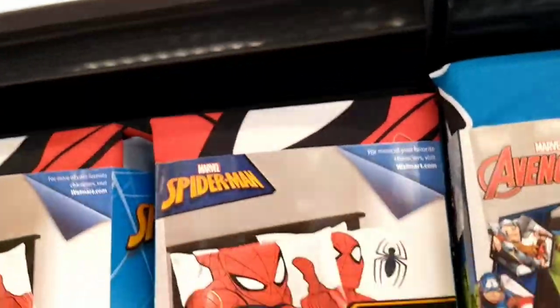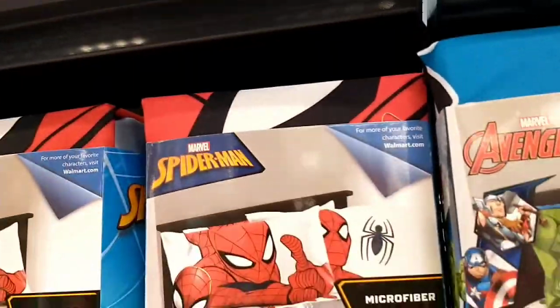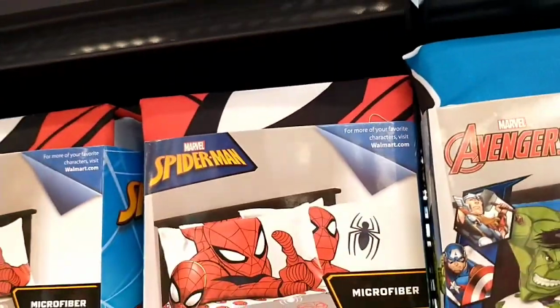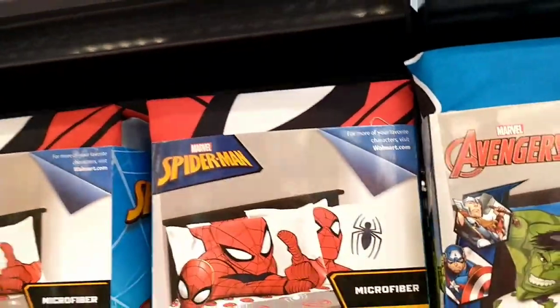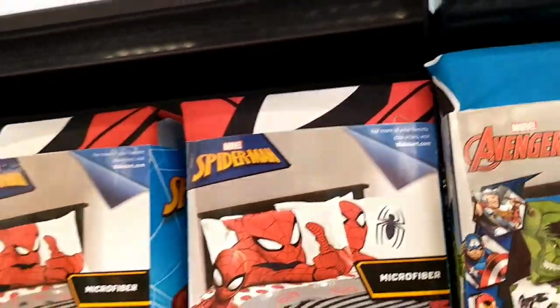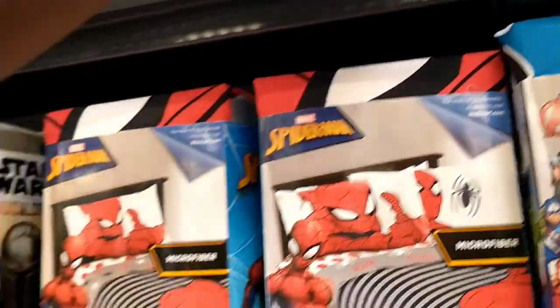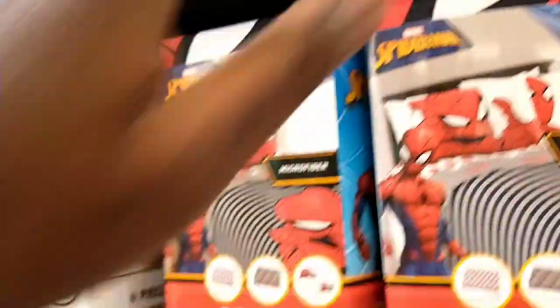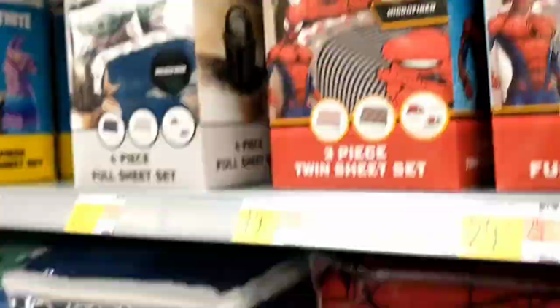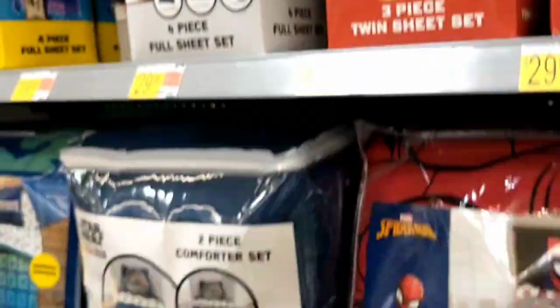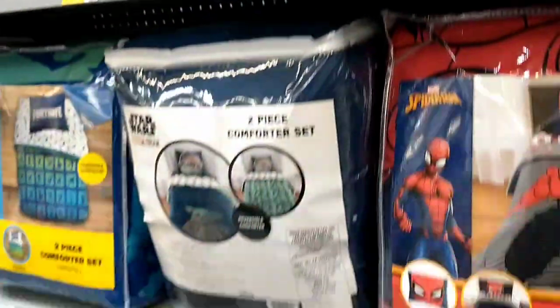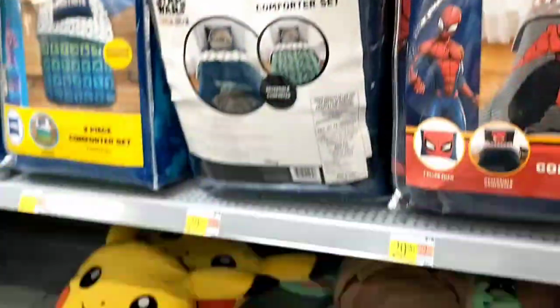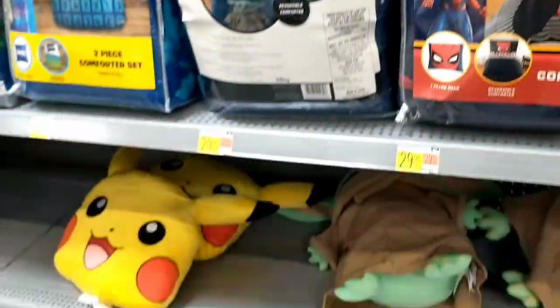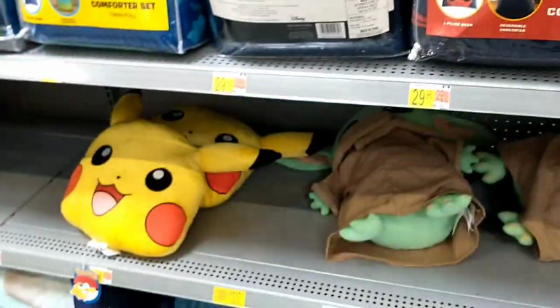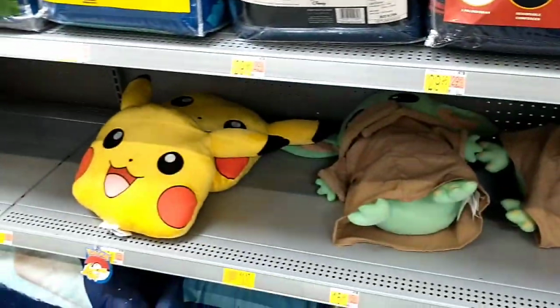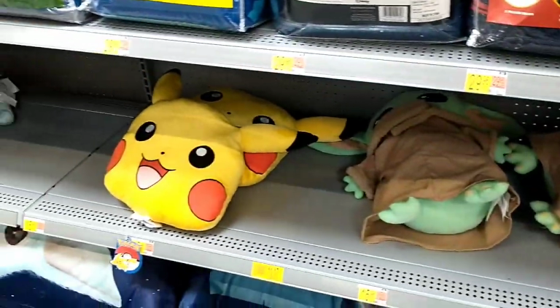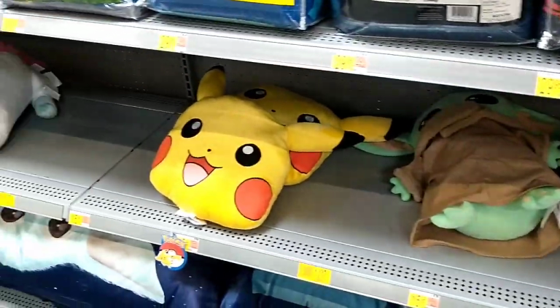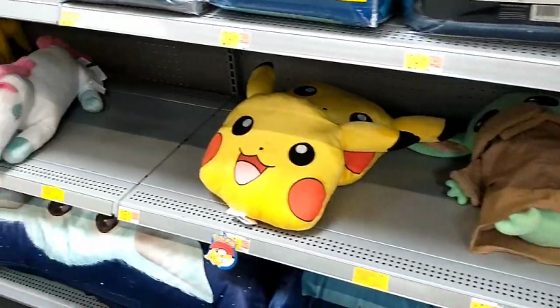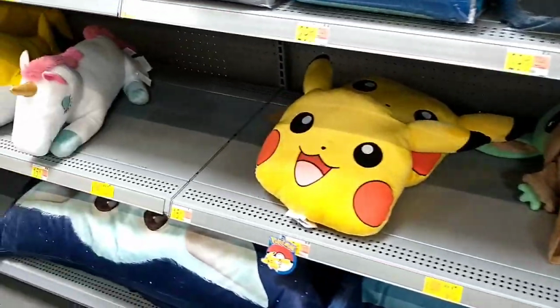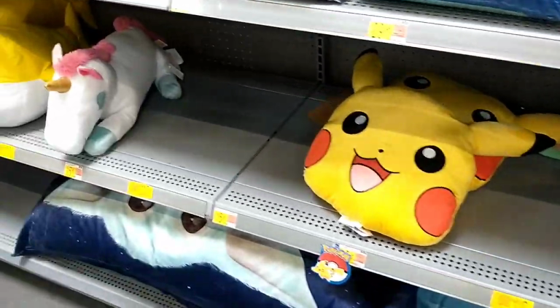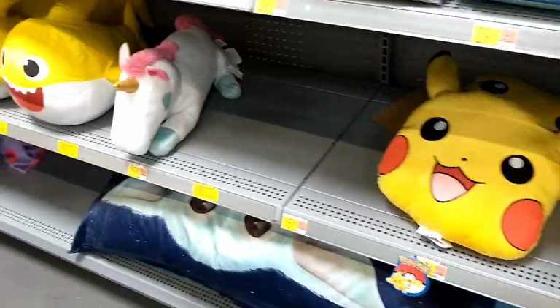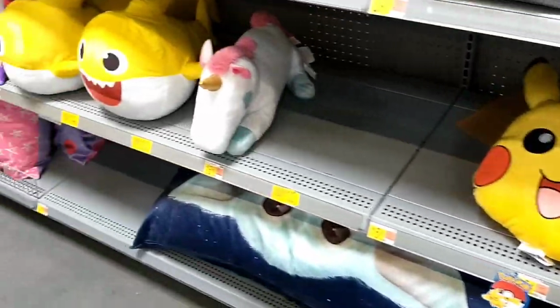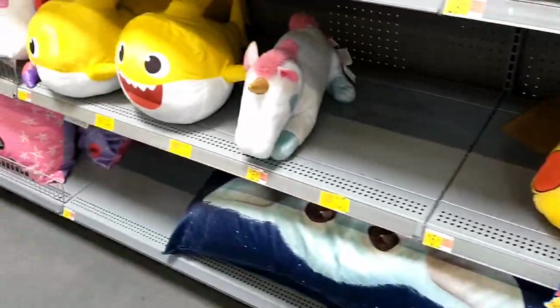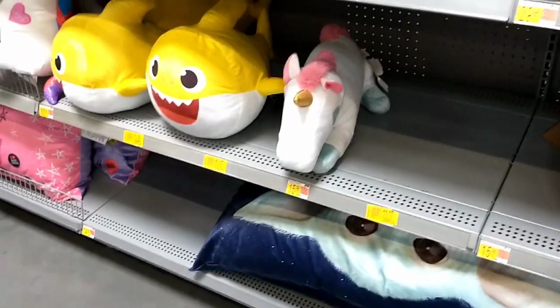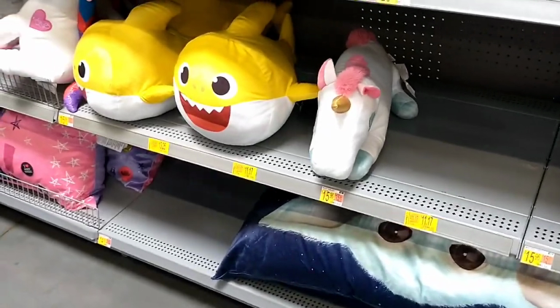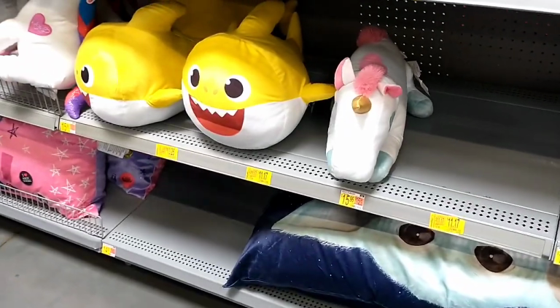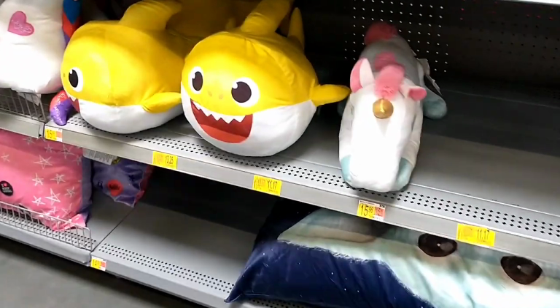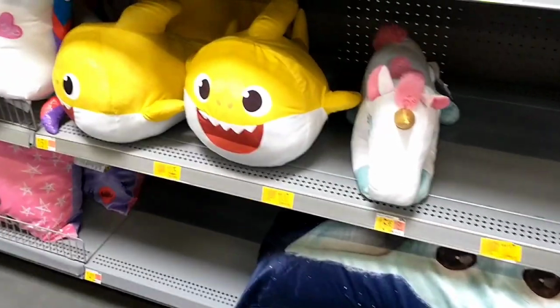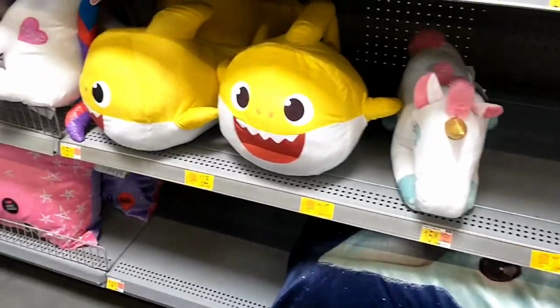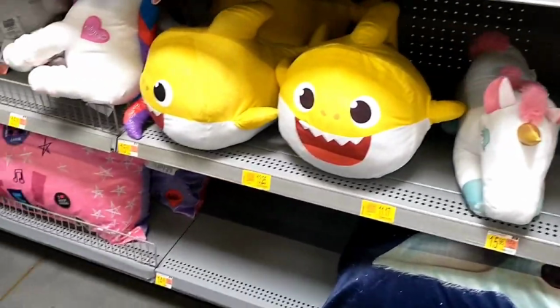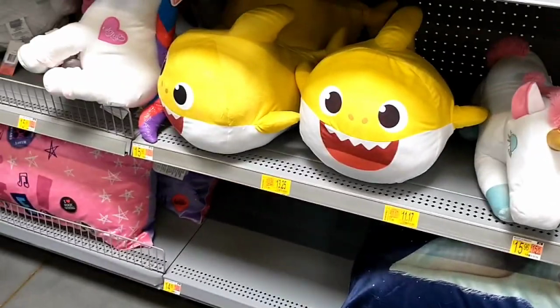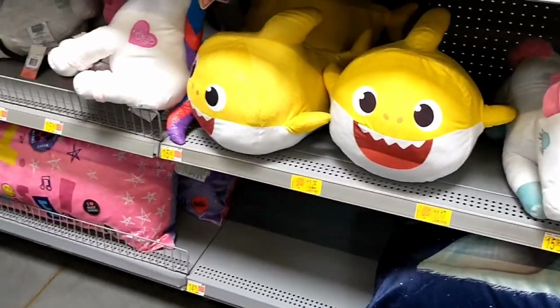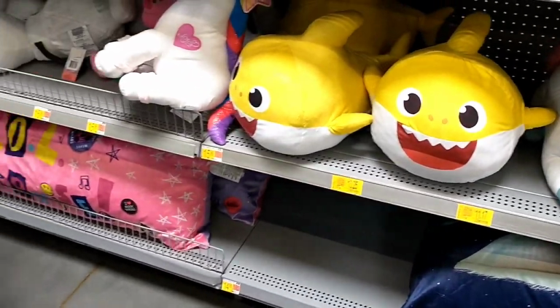This is another section to check when you're in store, and there are some plushes there as well.